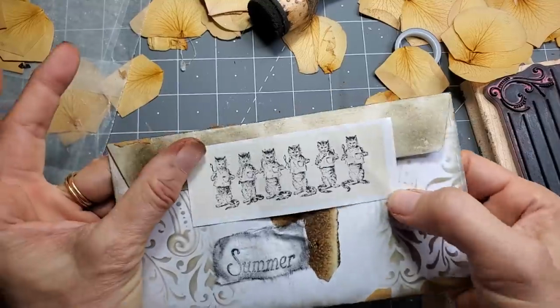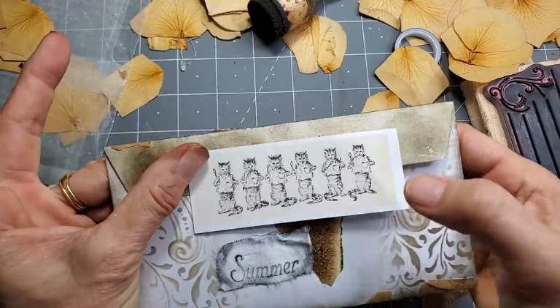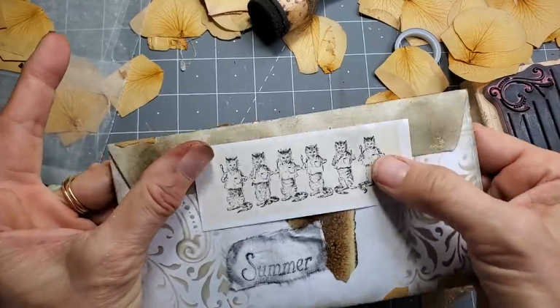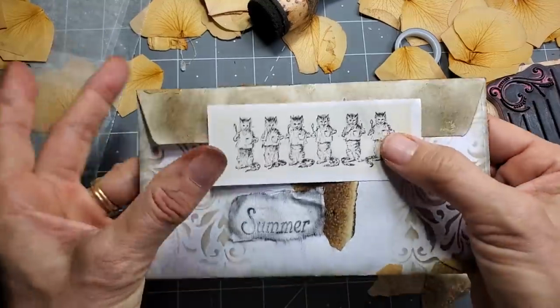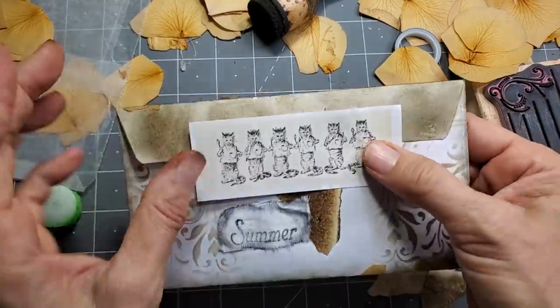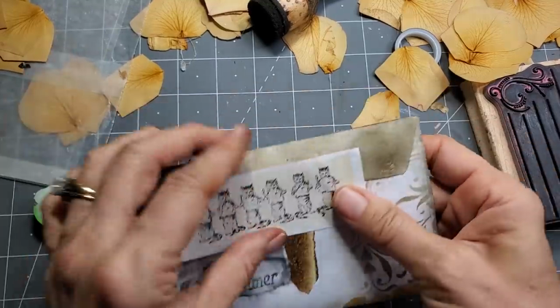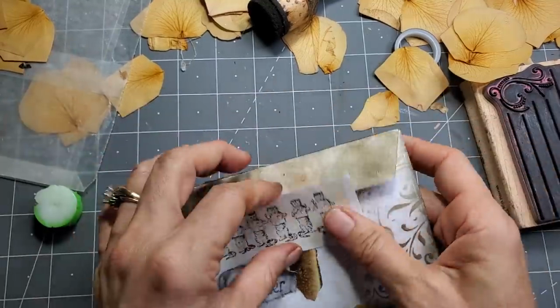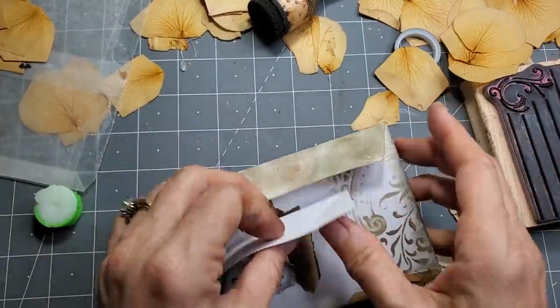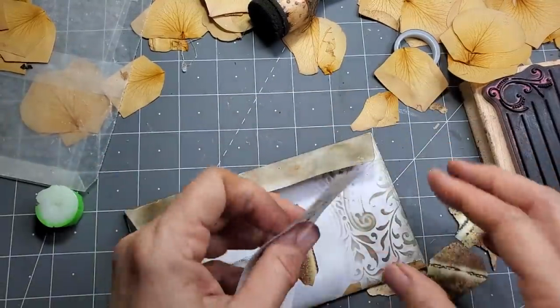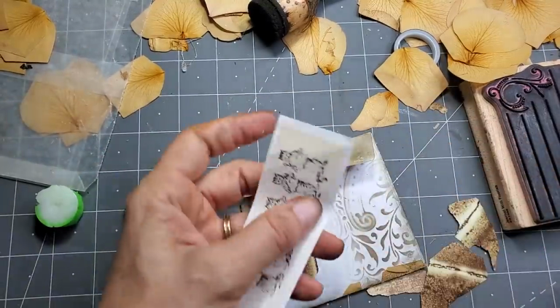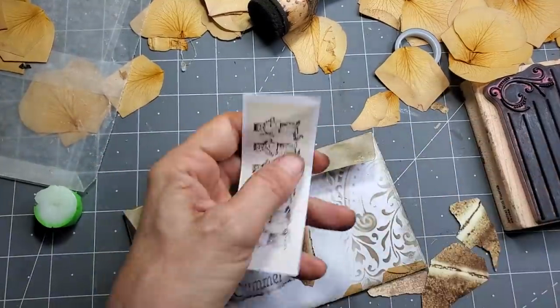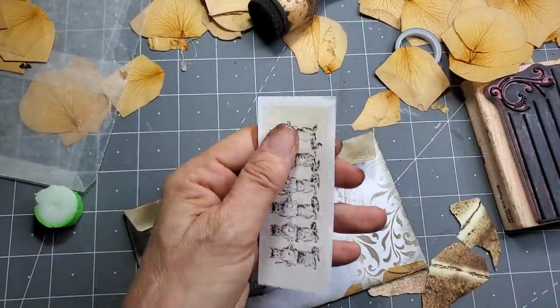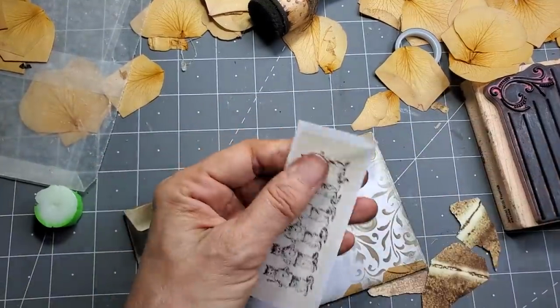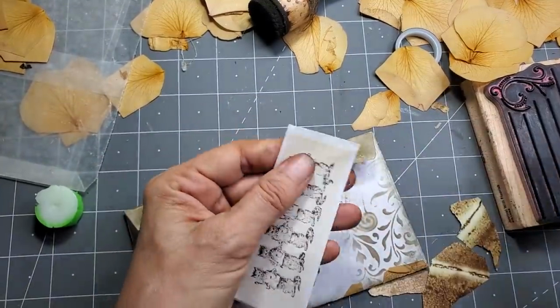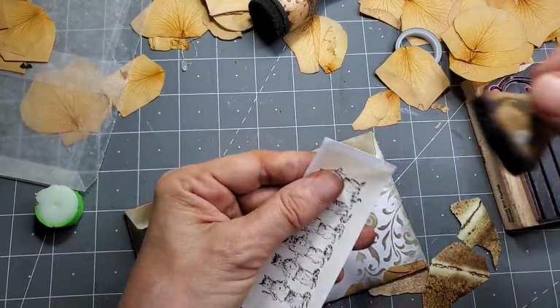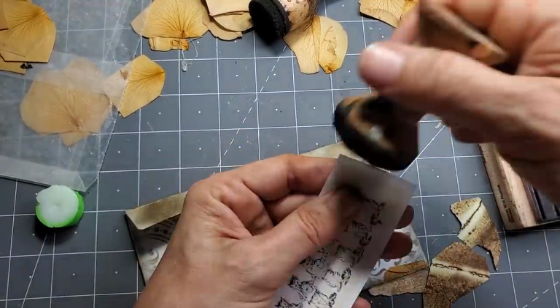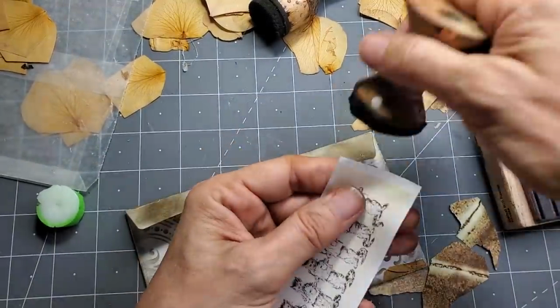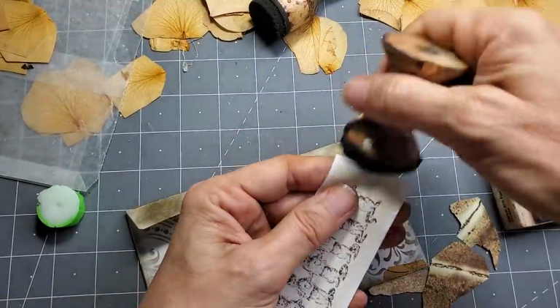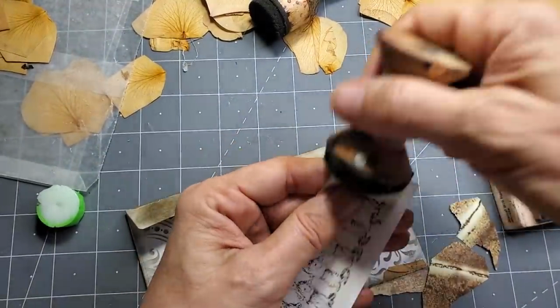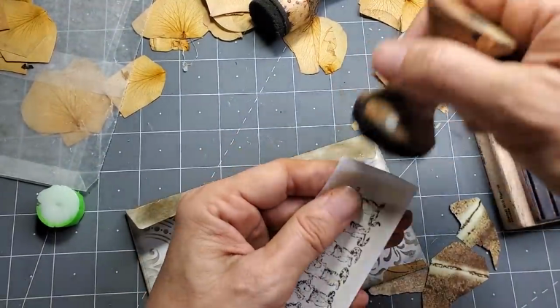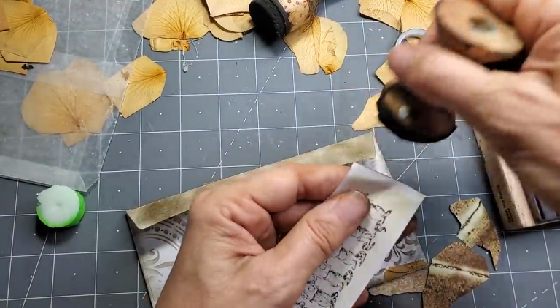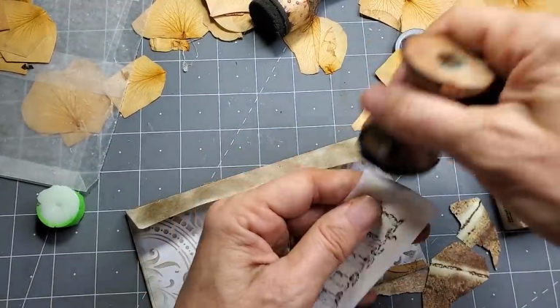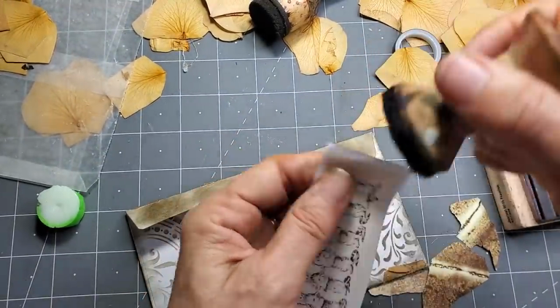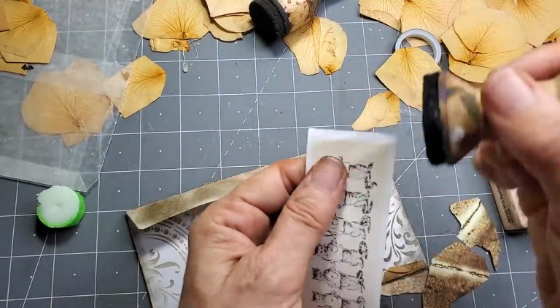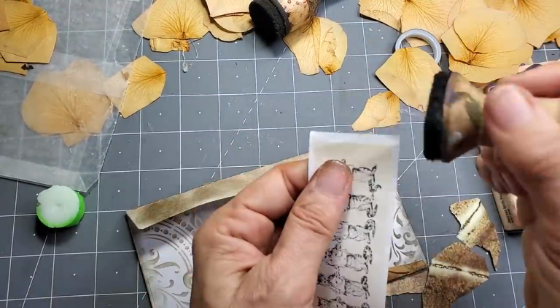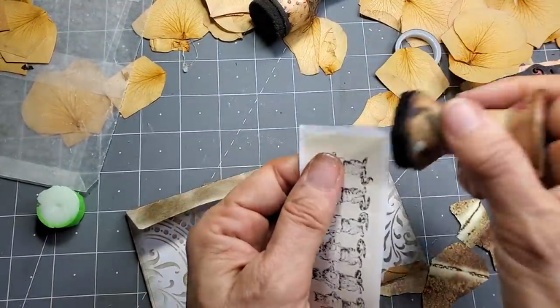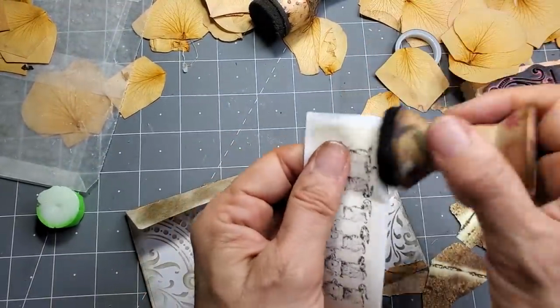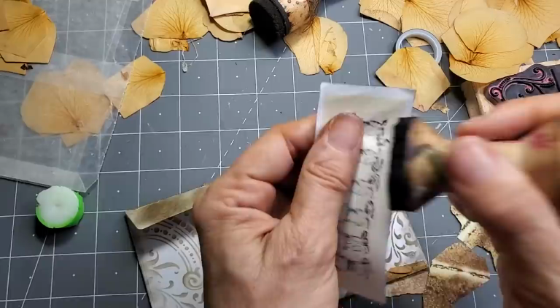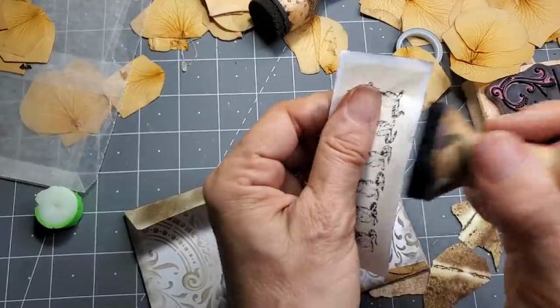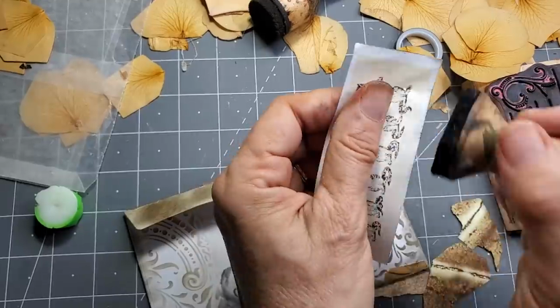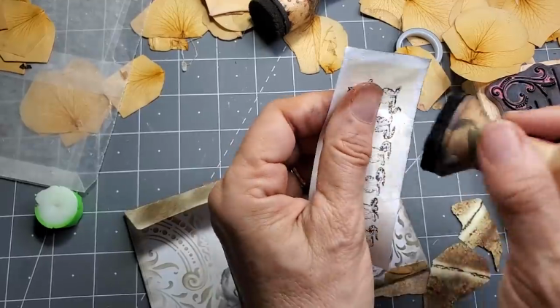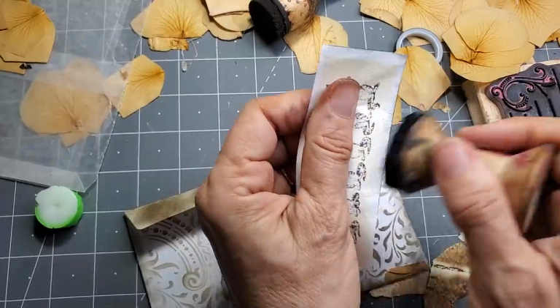That kind of finishes it, don't you think? I think it needed that — it was like undone there at the top.